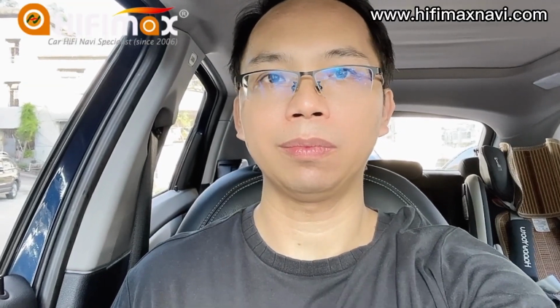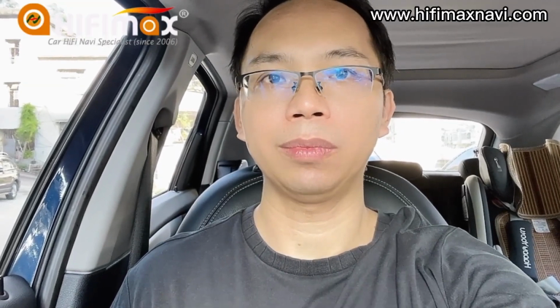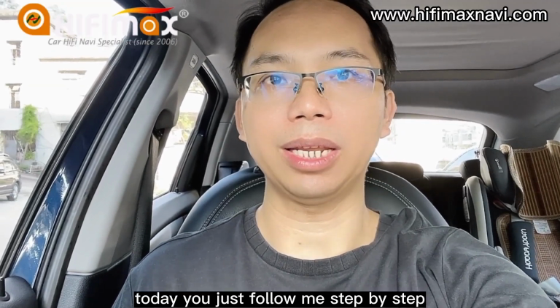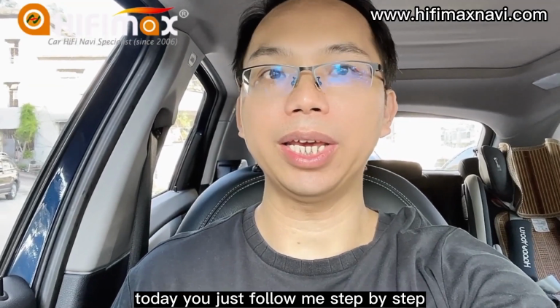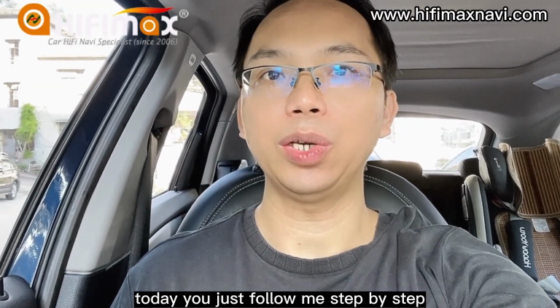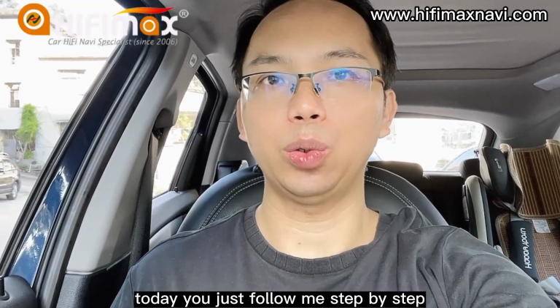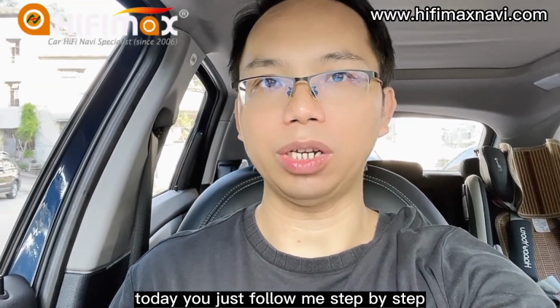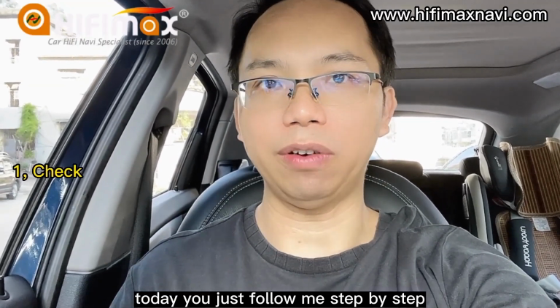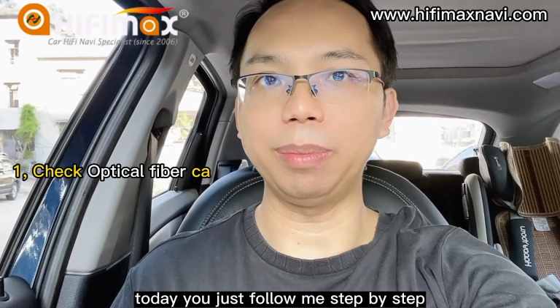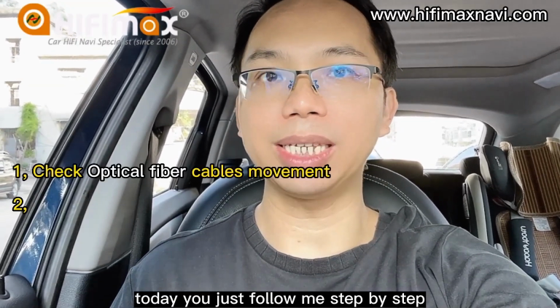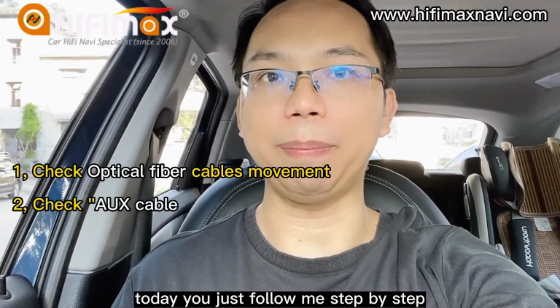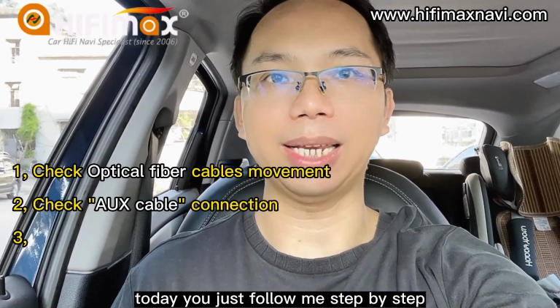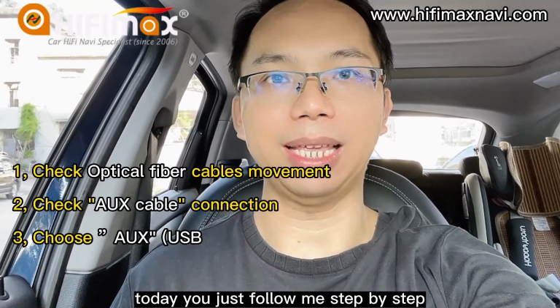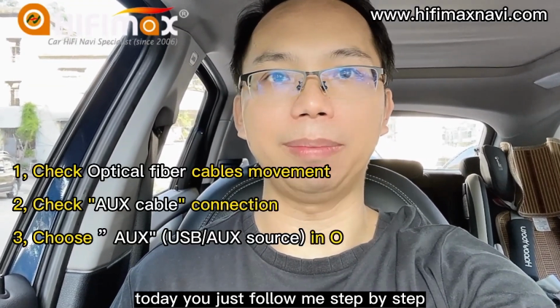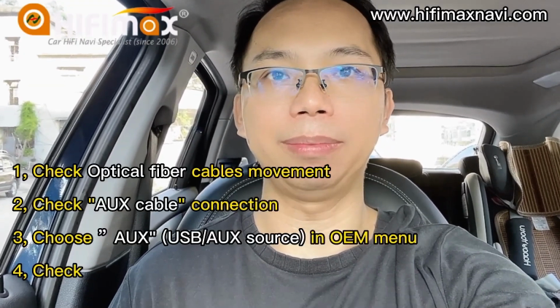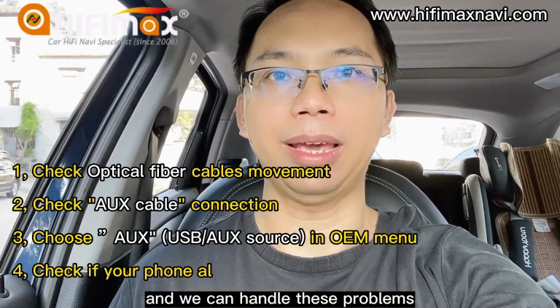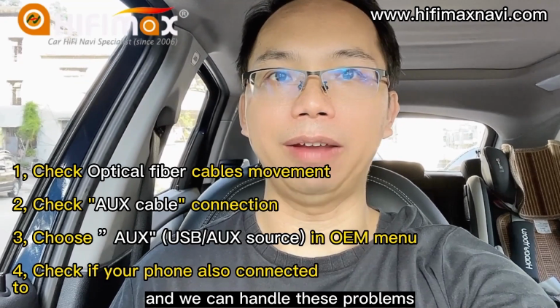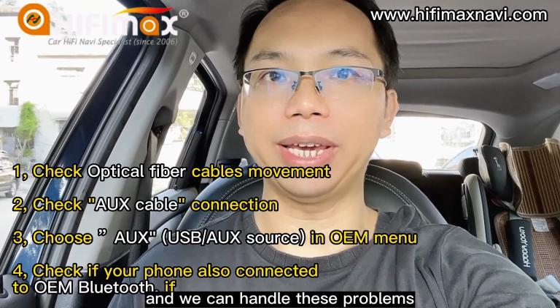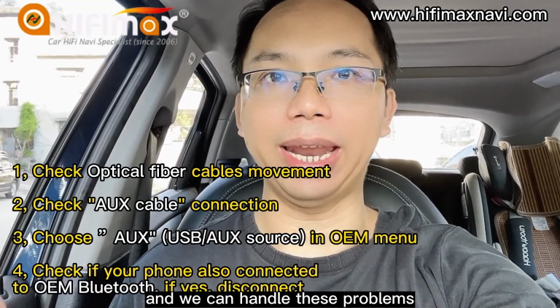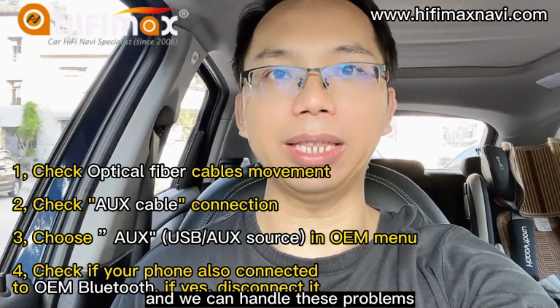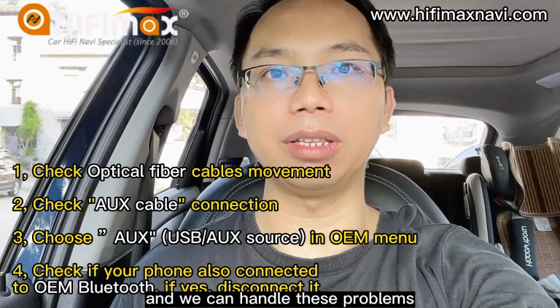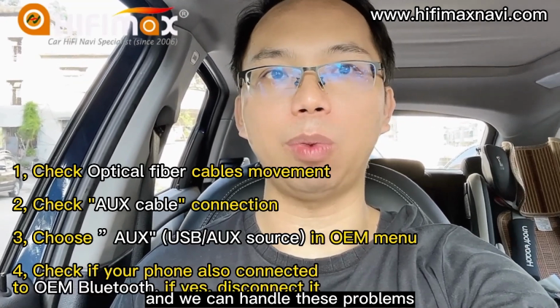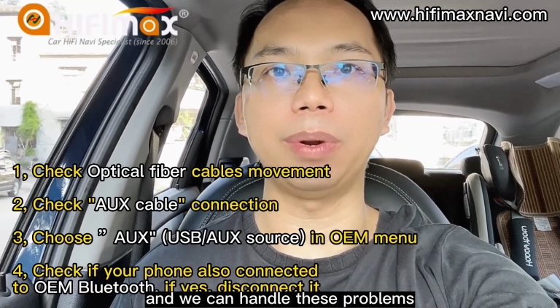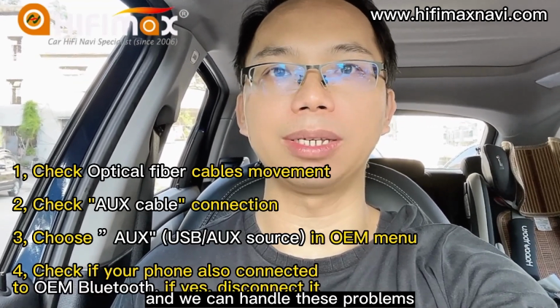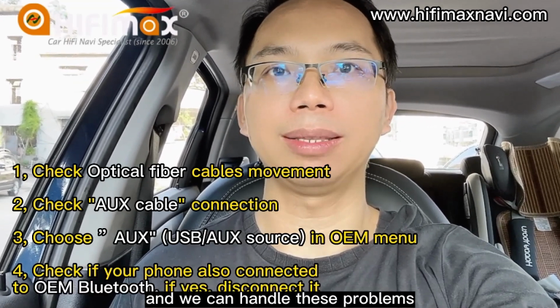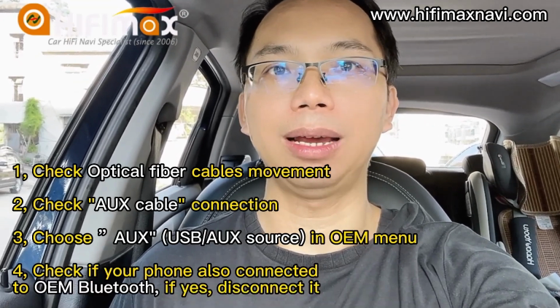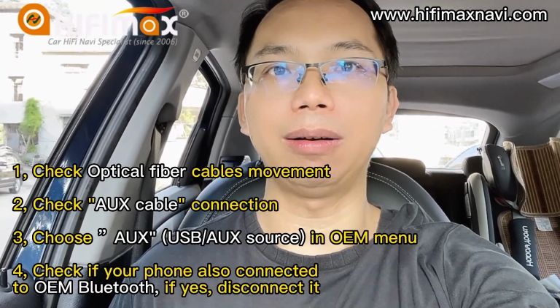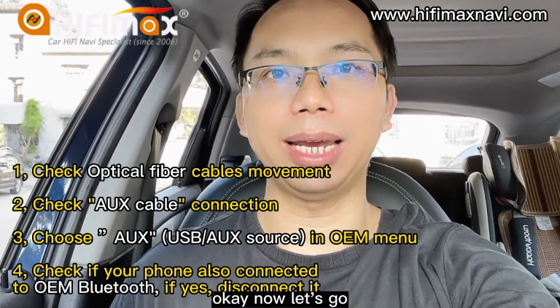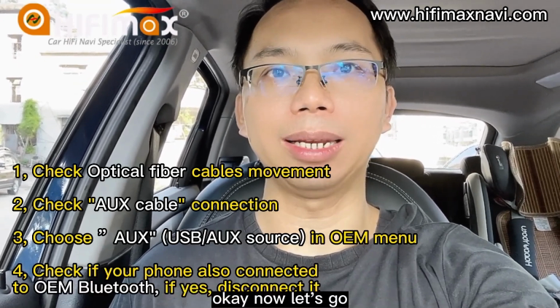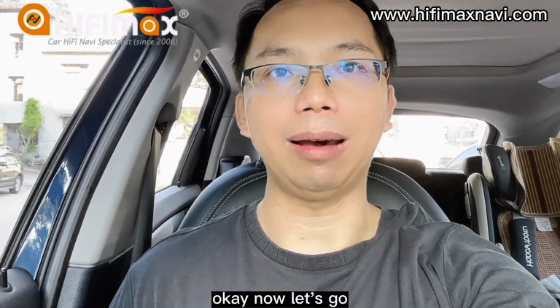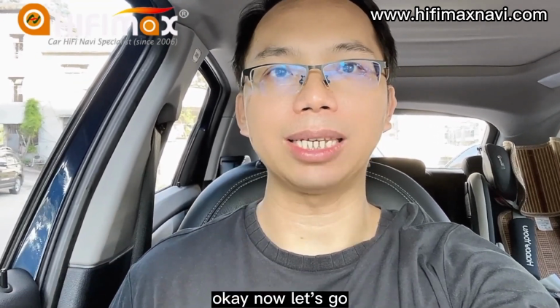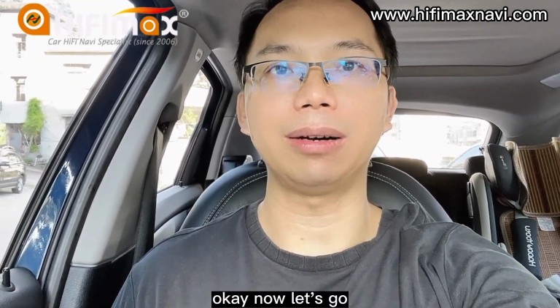Today, just follow me step by step and we can handle these problems. Okay, now let's go.